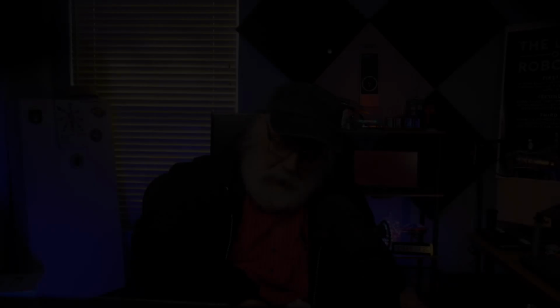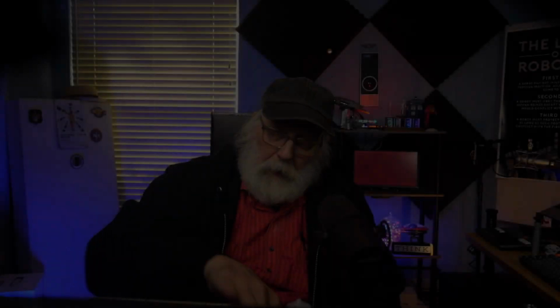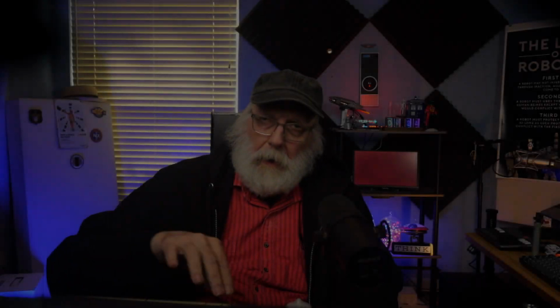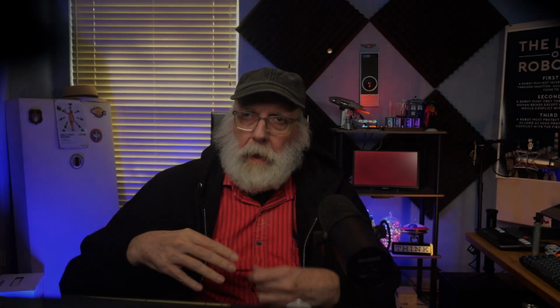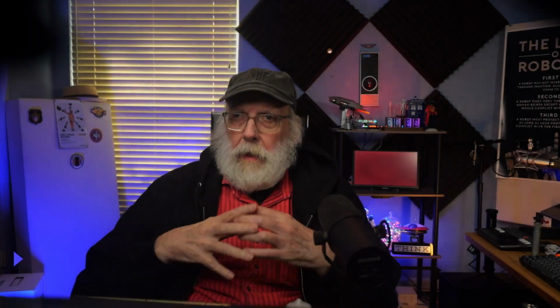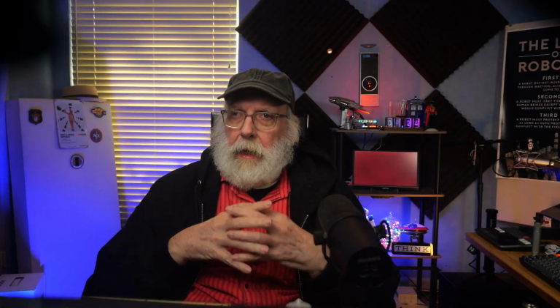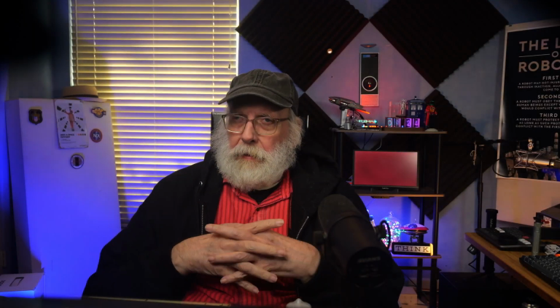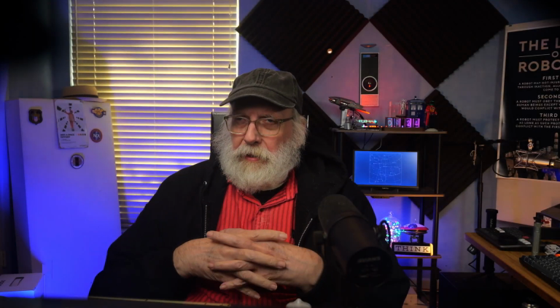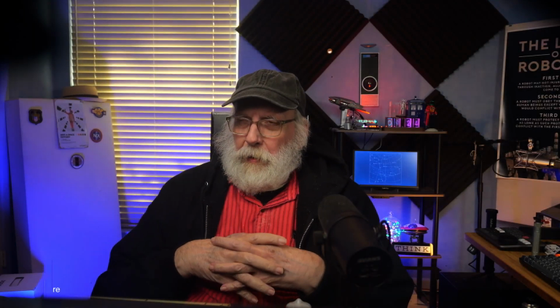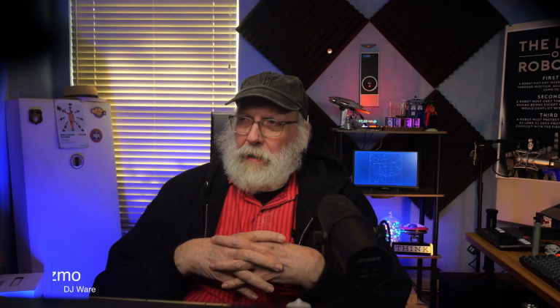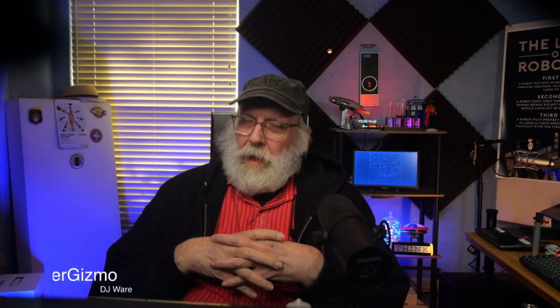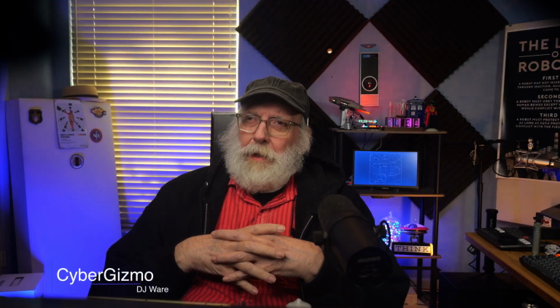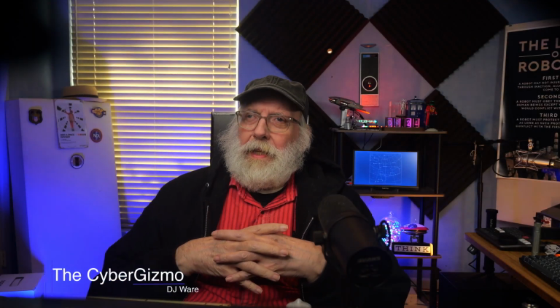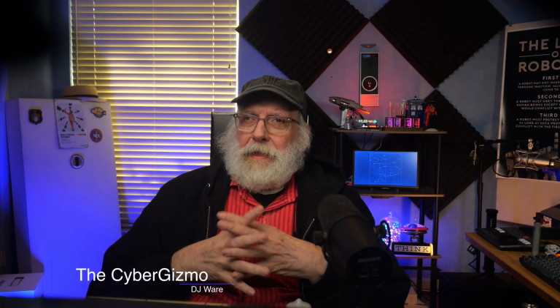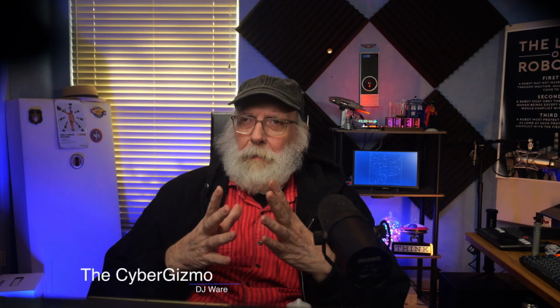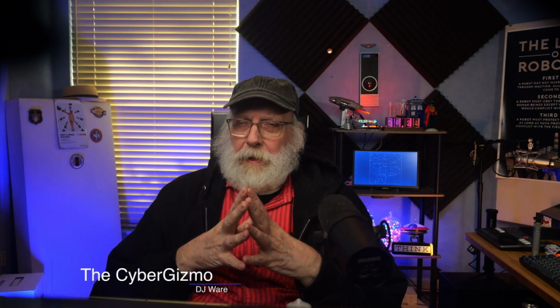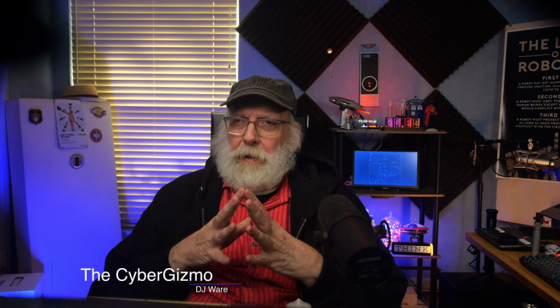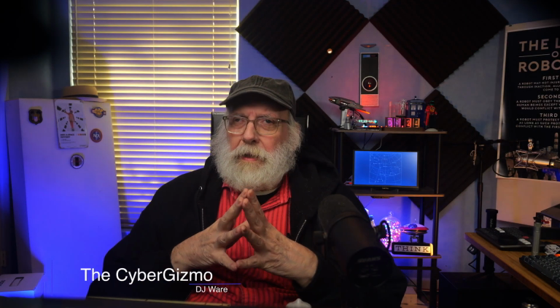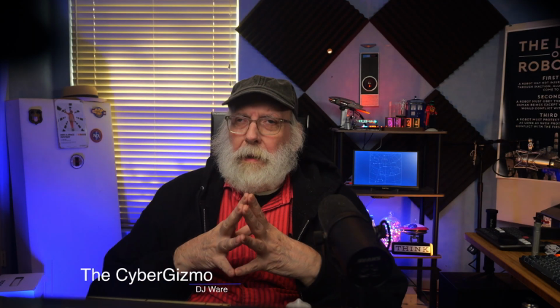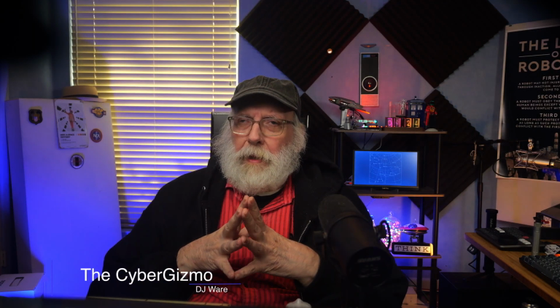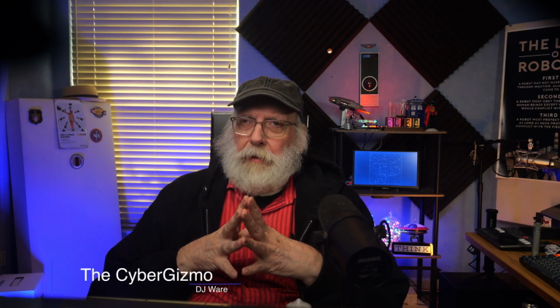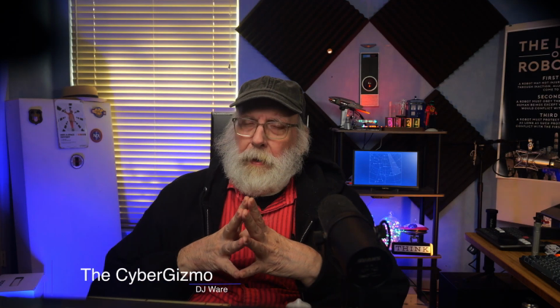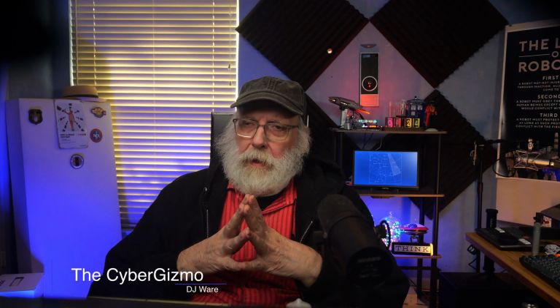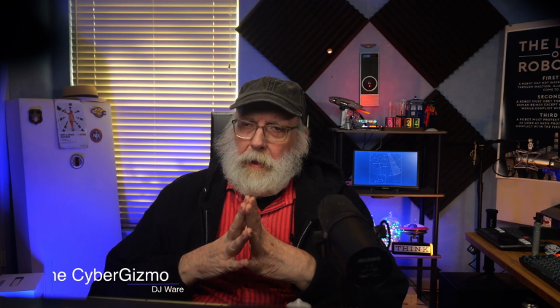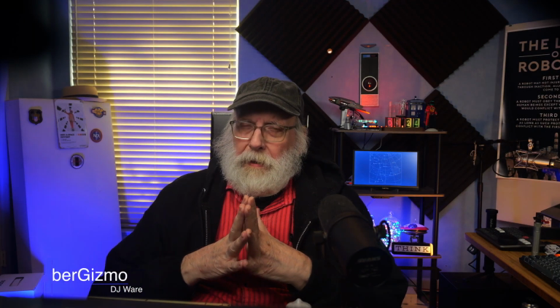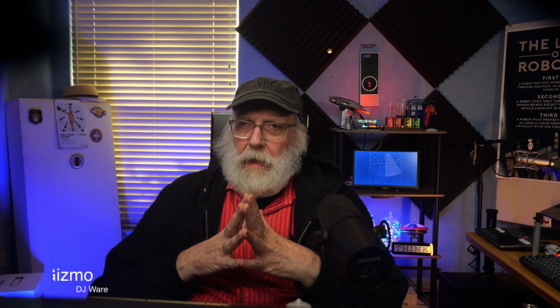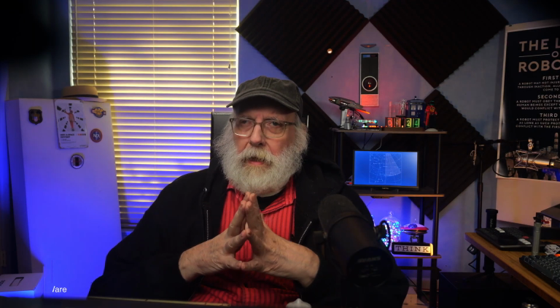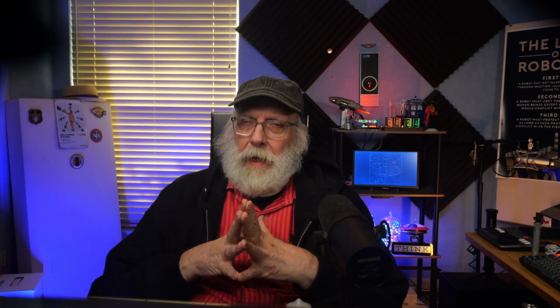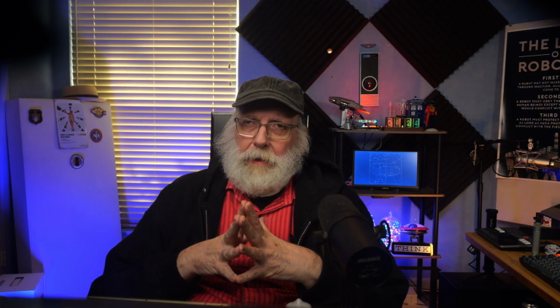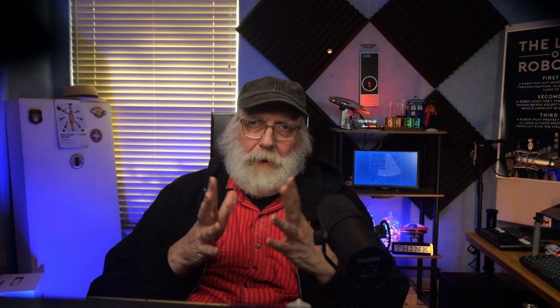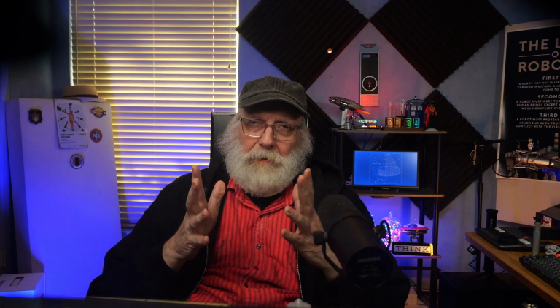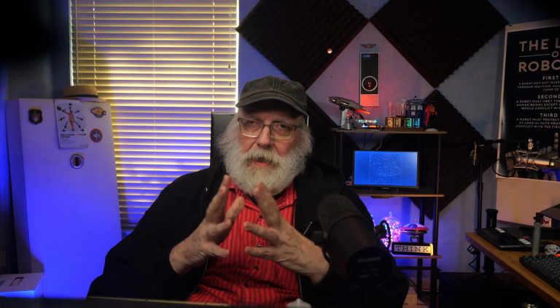Hi, I'm DJ Ware. On this episode of the Cyber Gizmo, we're going to be talking about current events.